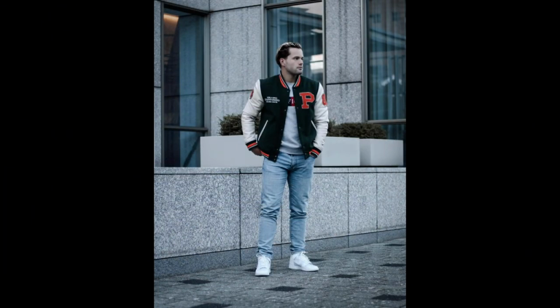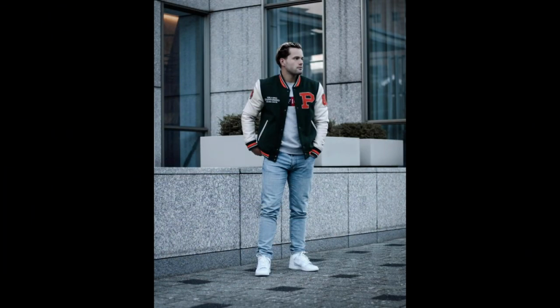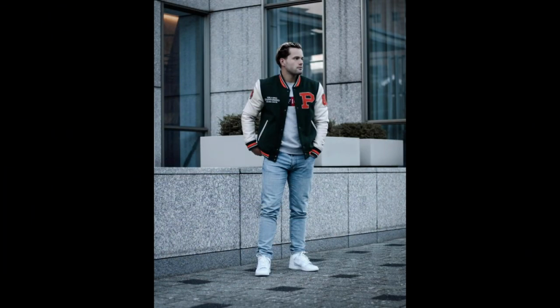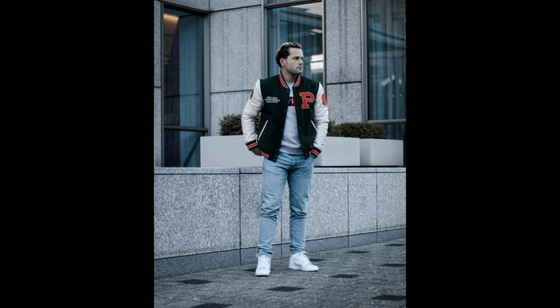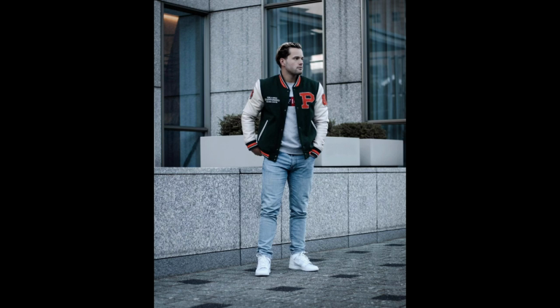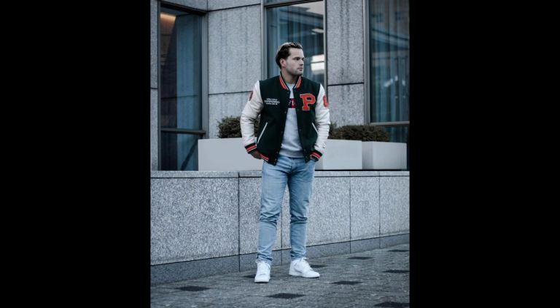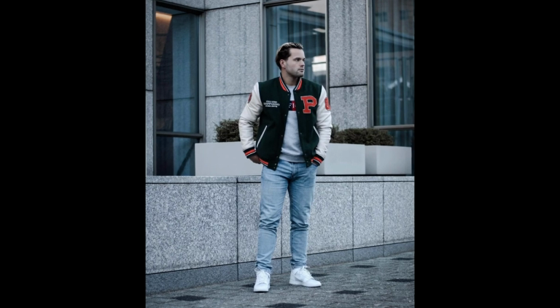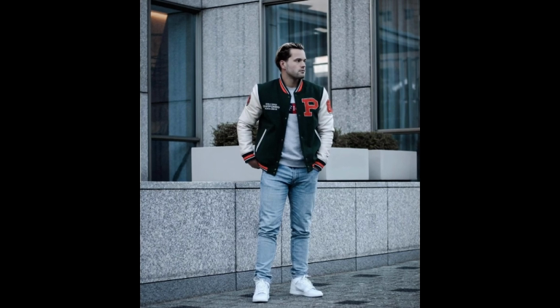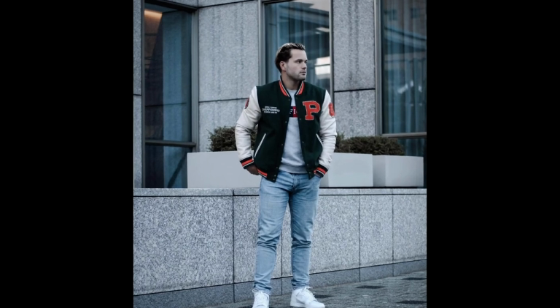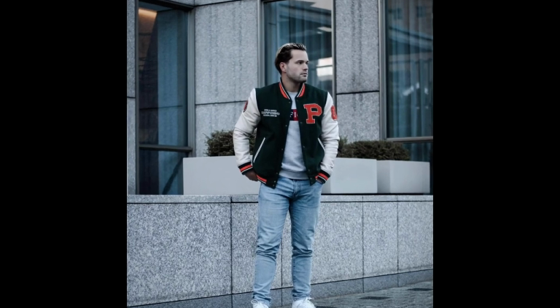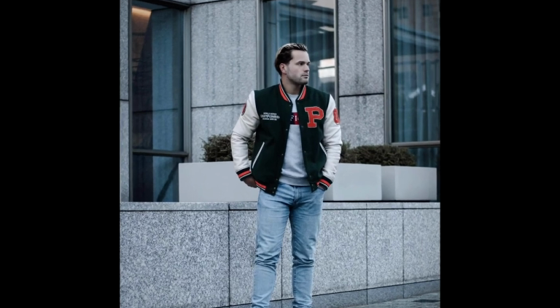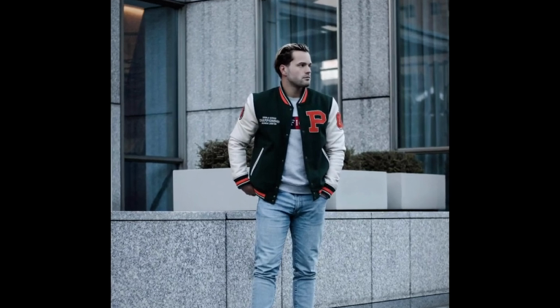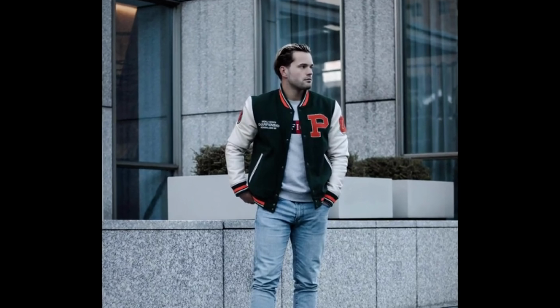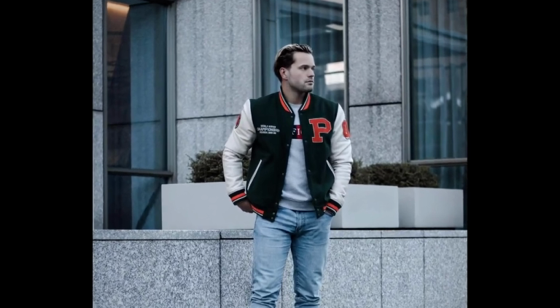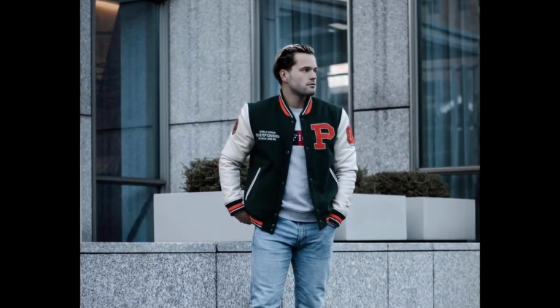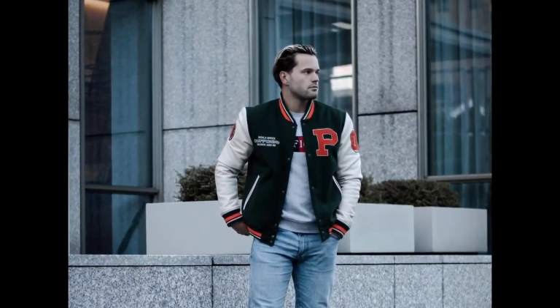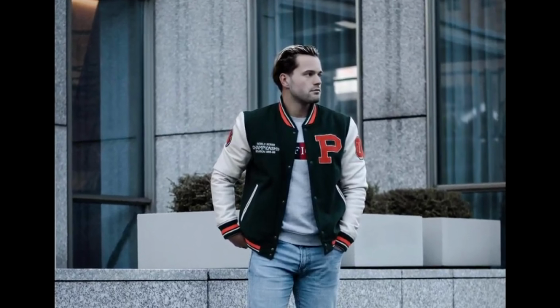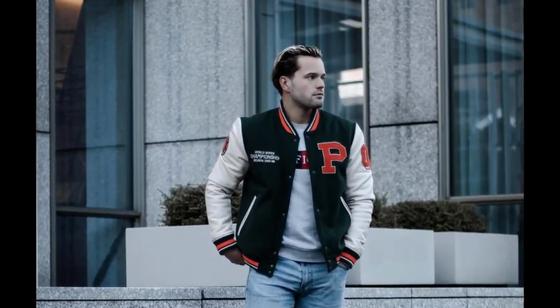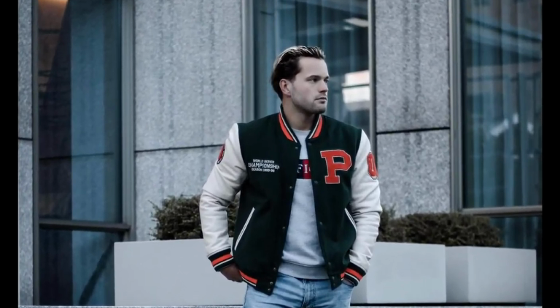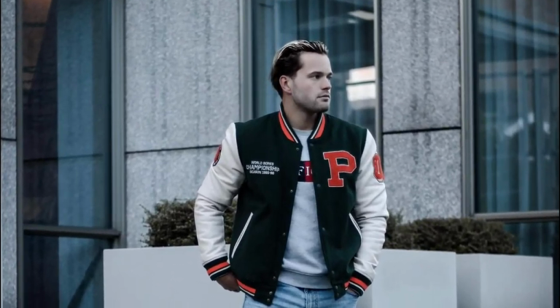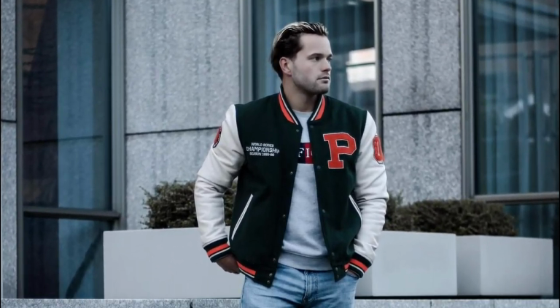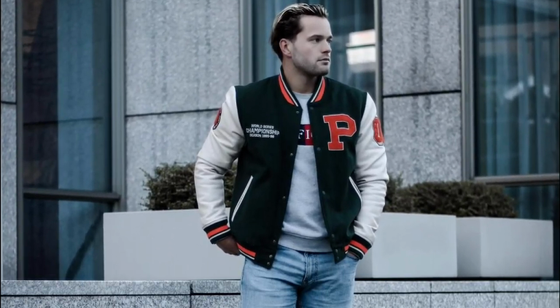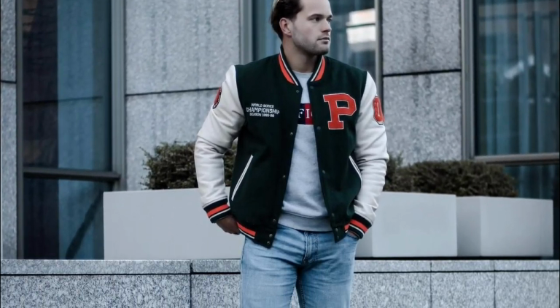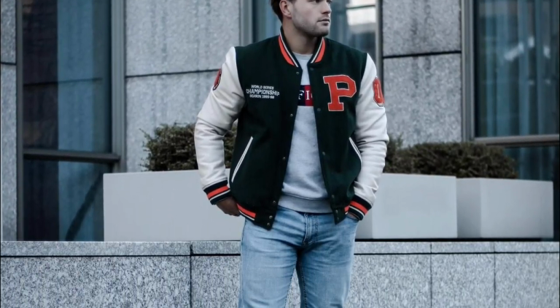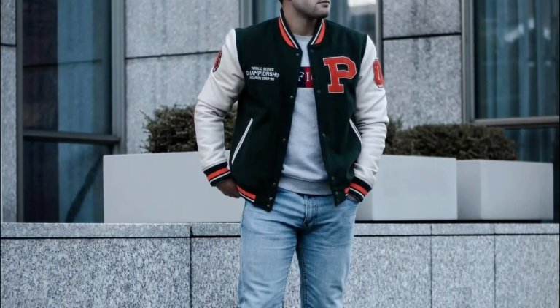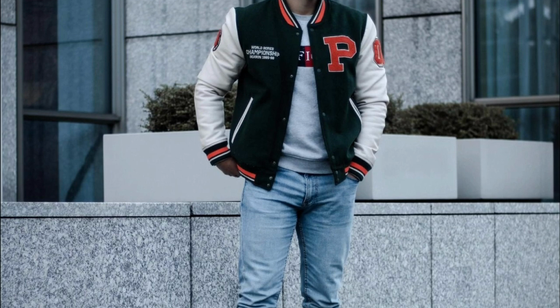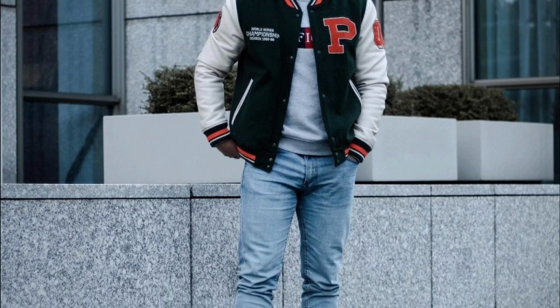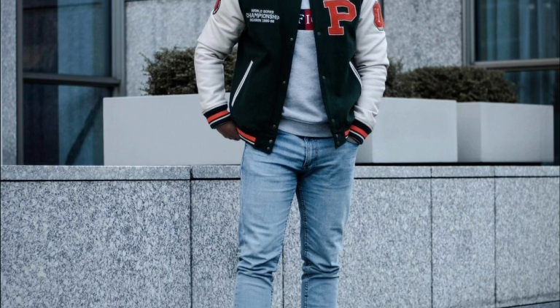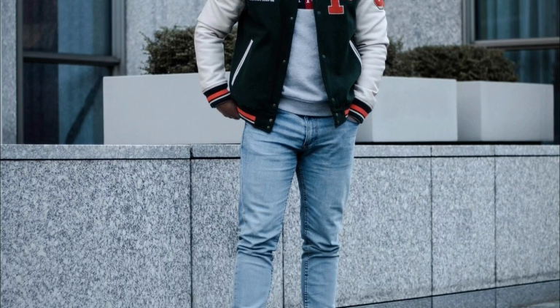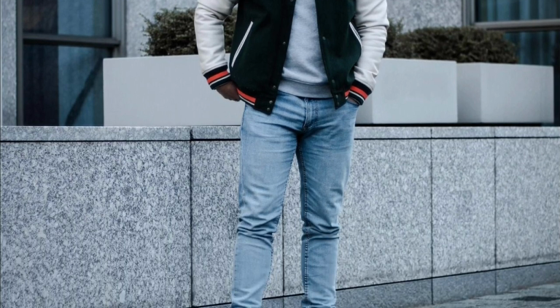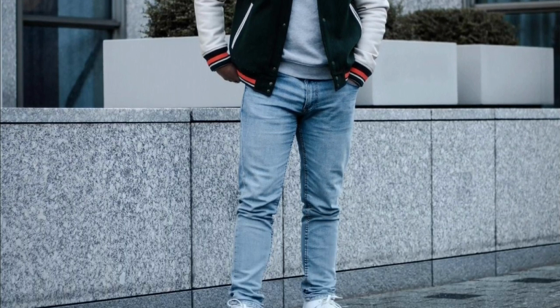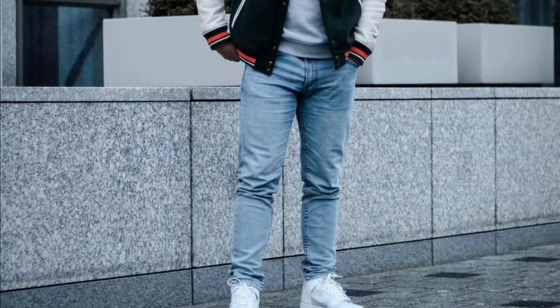For the next outfit, you can try a grey t-shirt layered with a dark green jacket, with blue jeans and white sneakers.